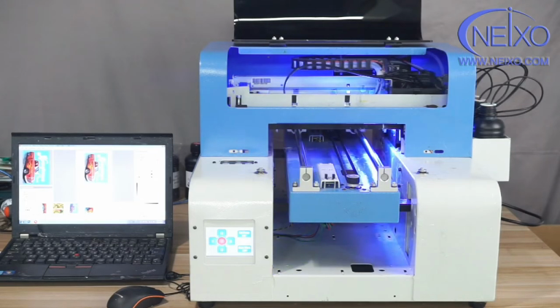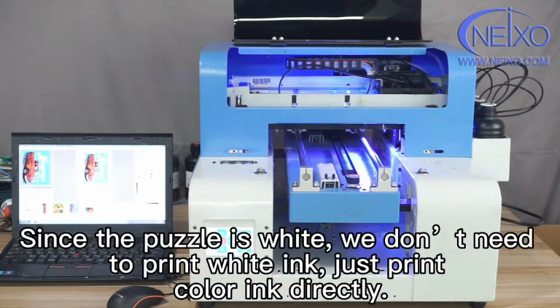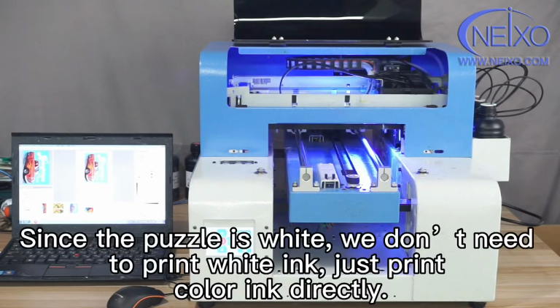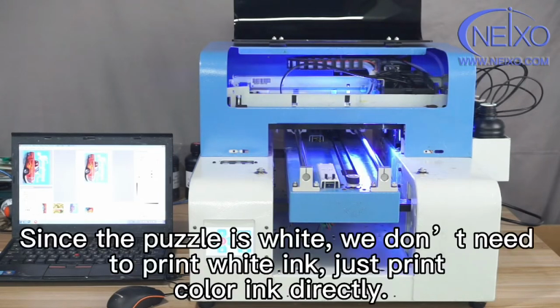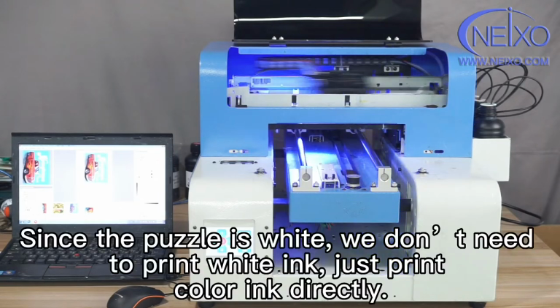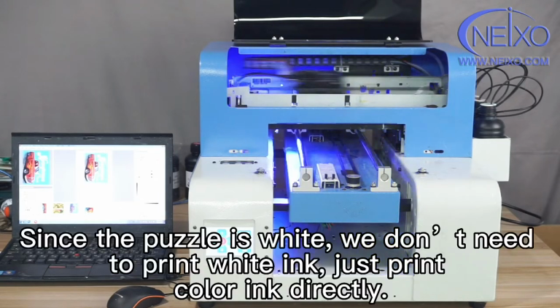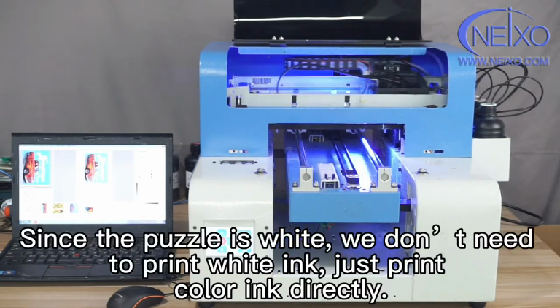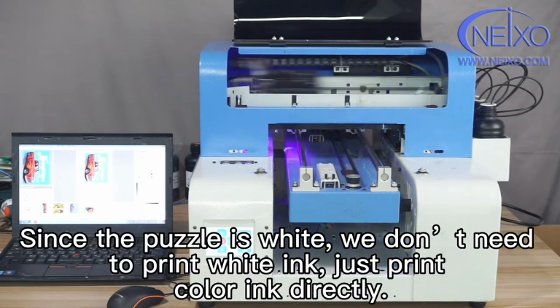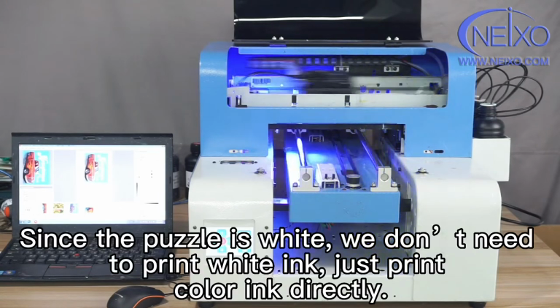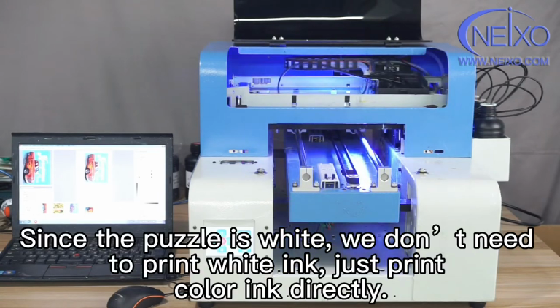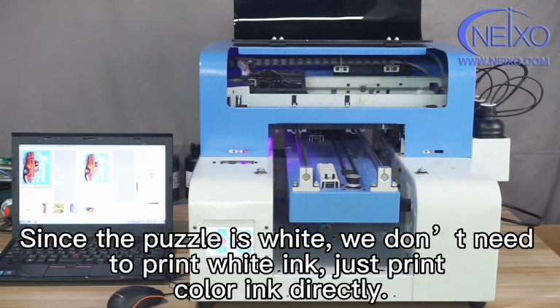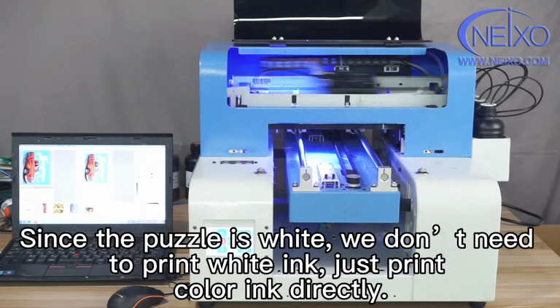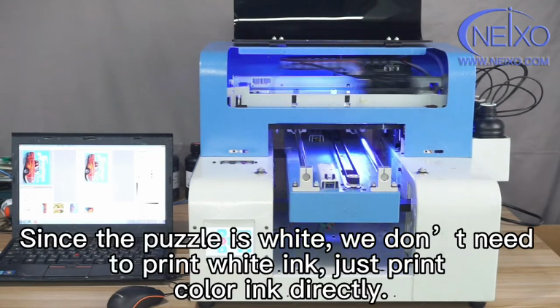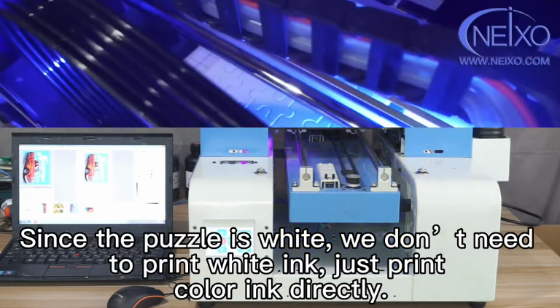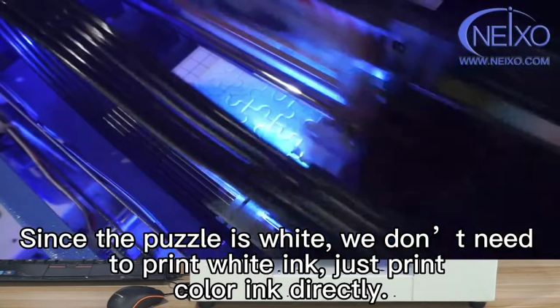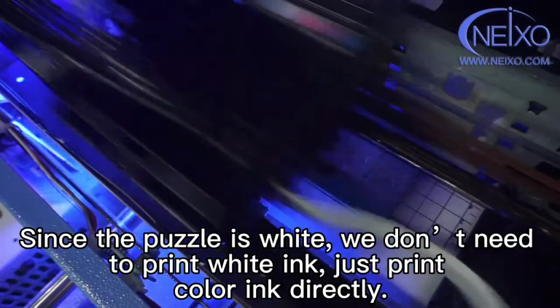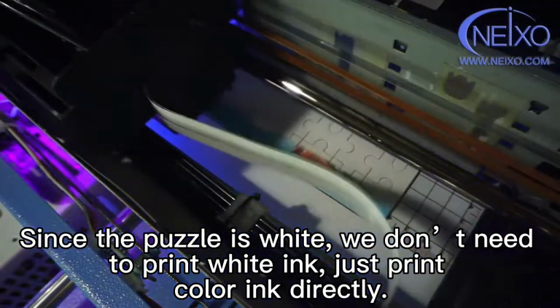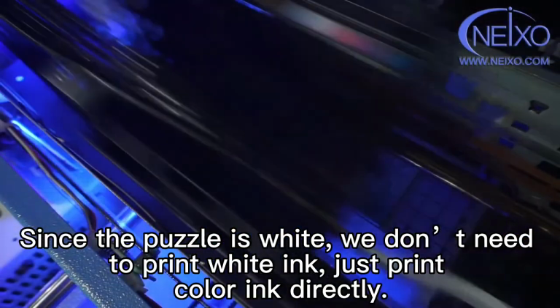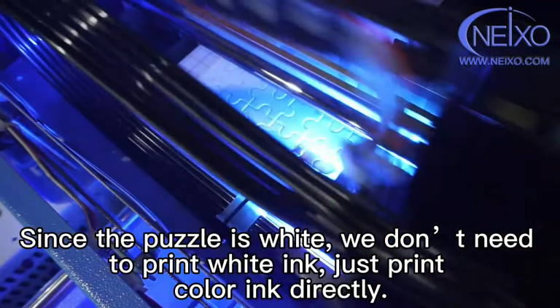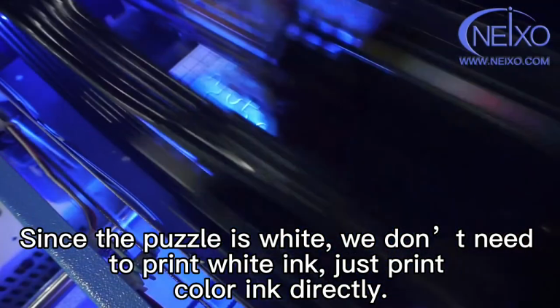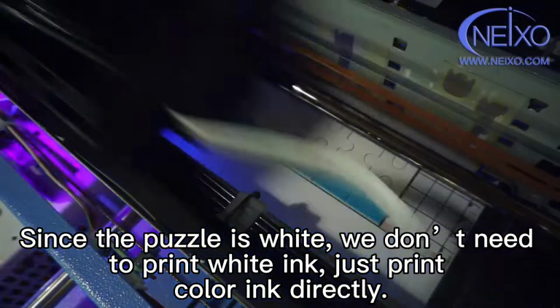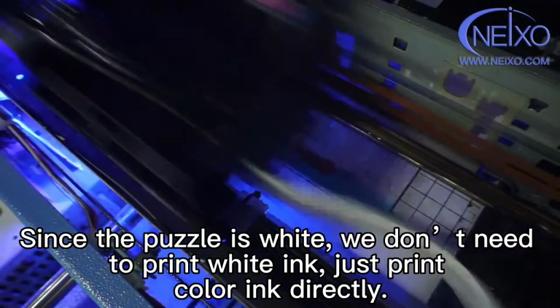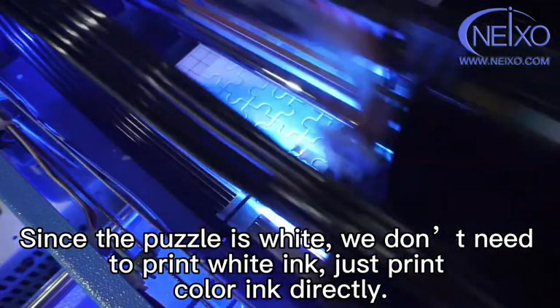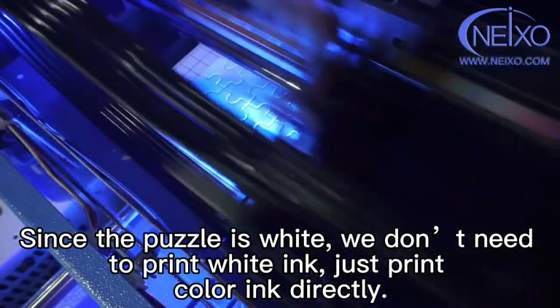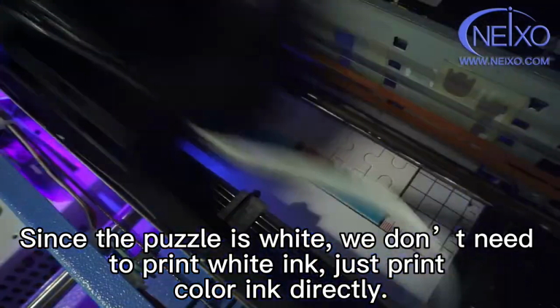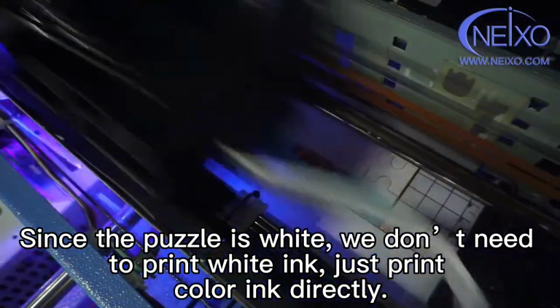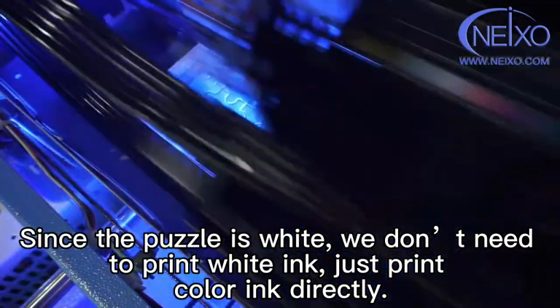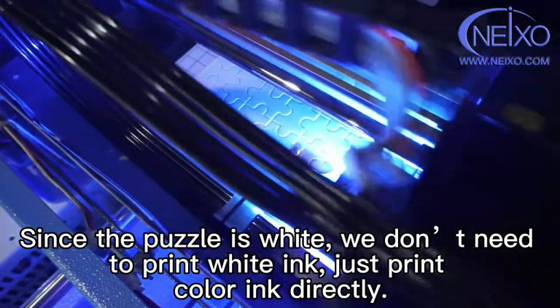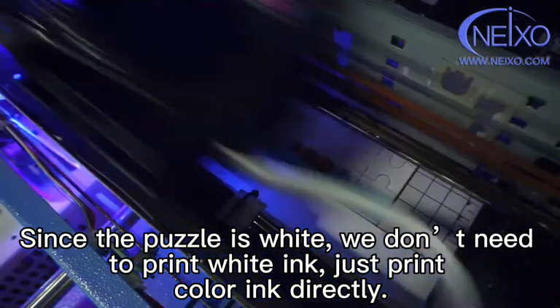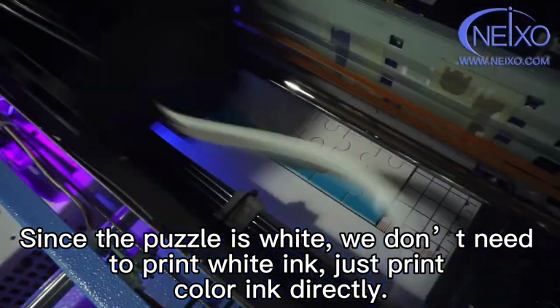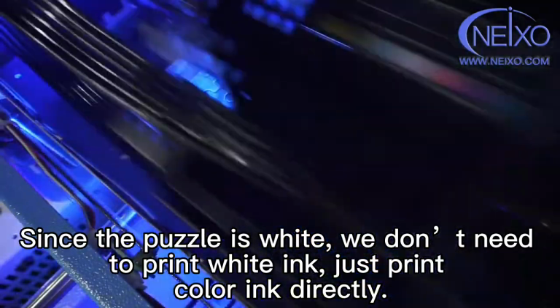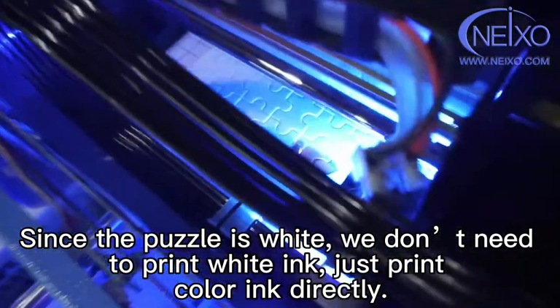Since the puzzle is white, we don't need to print white ink — just print color ink directly.